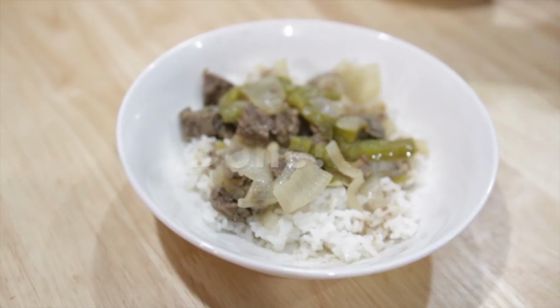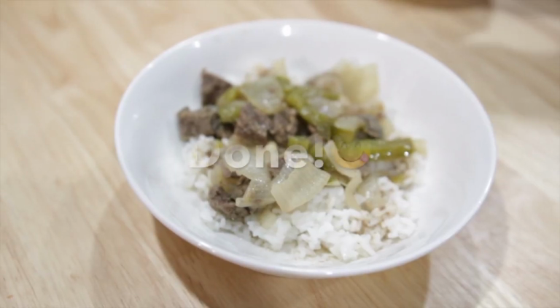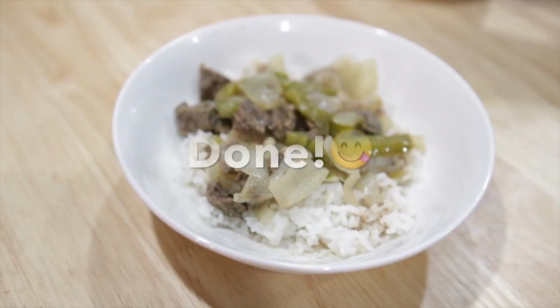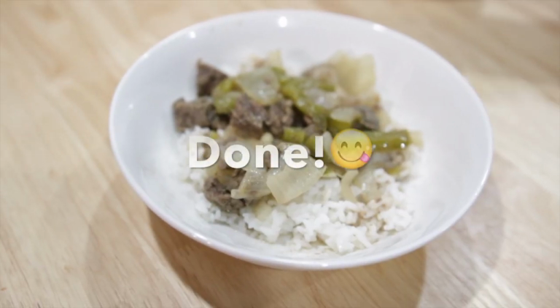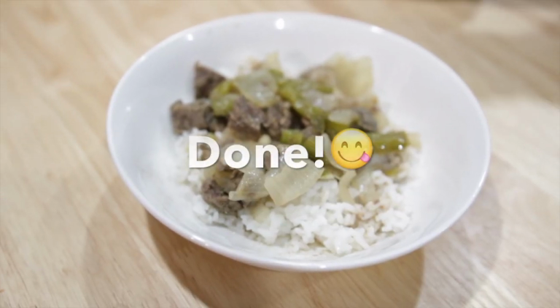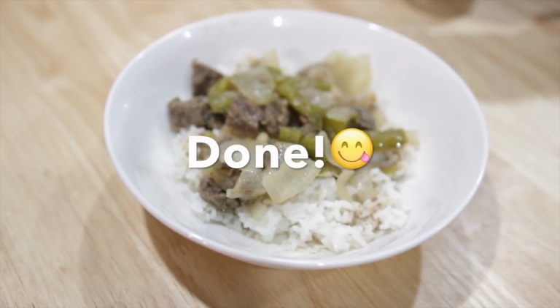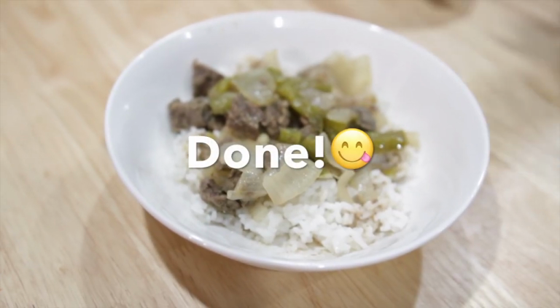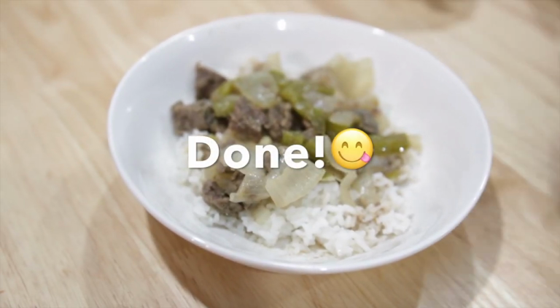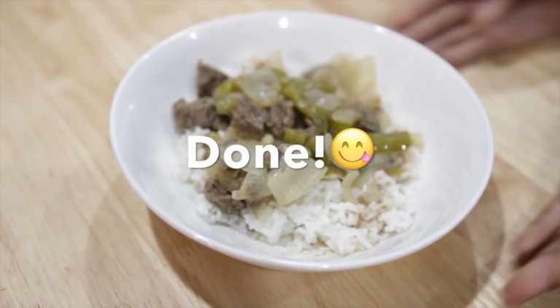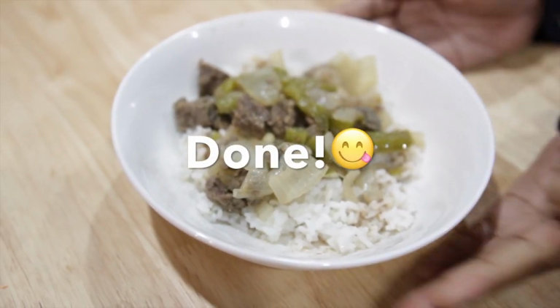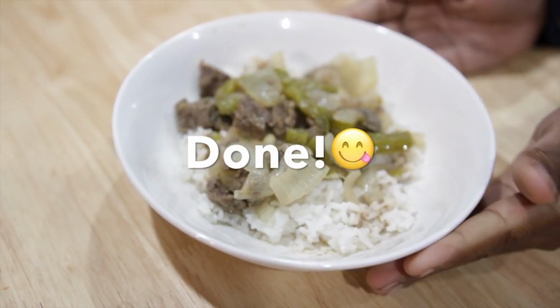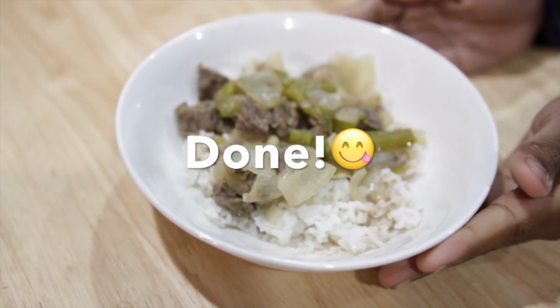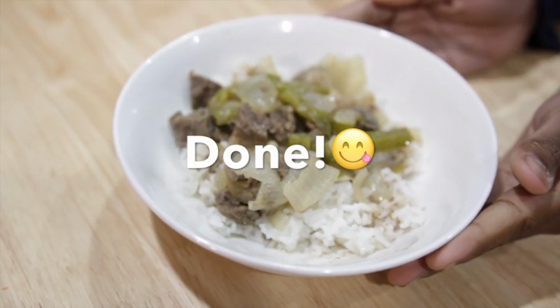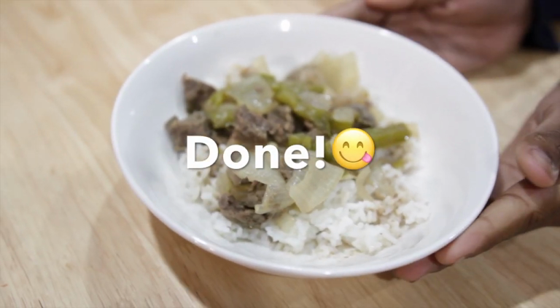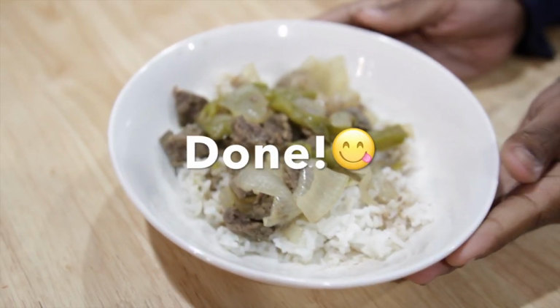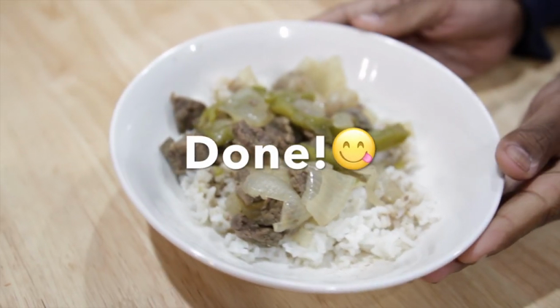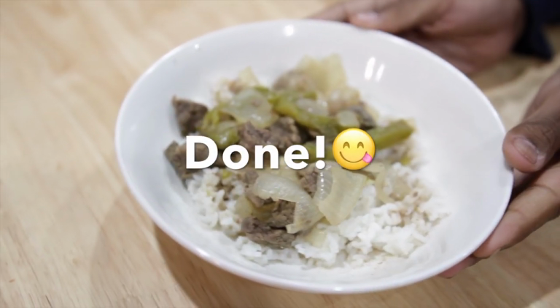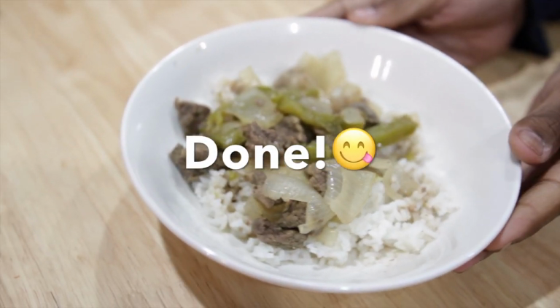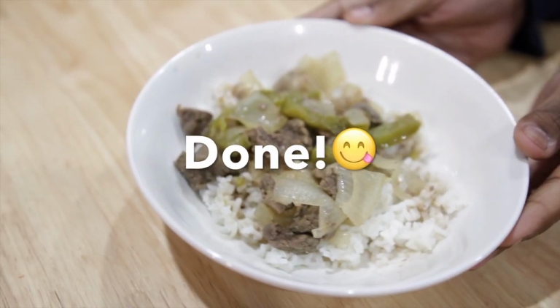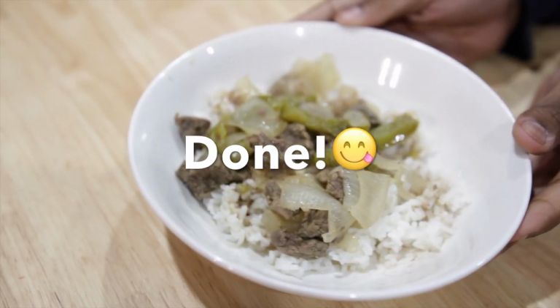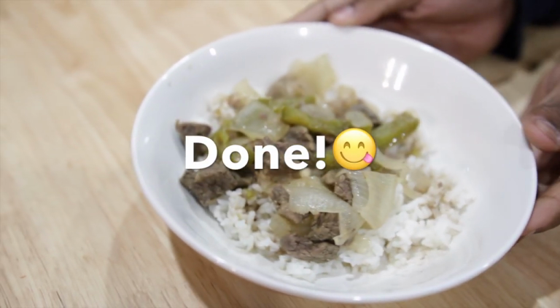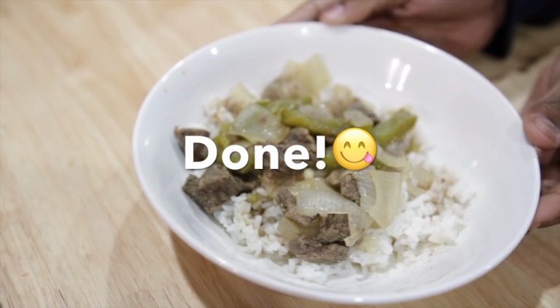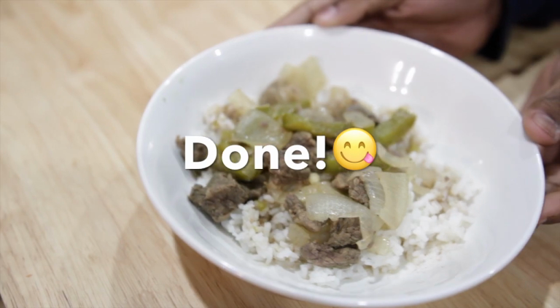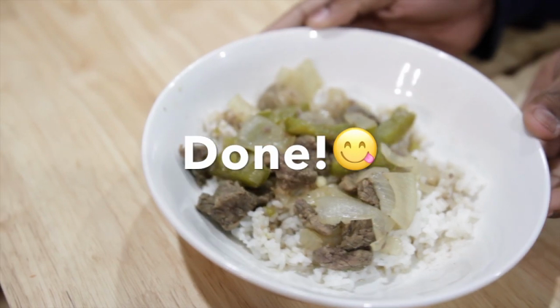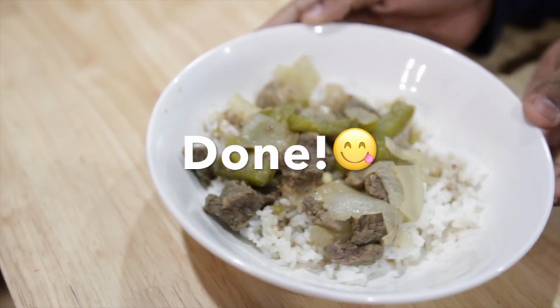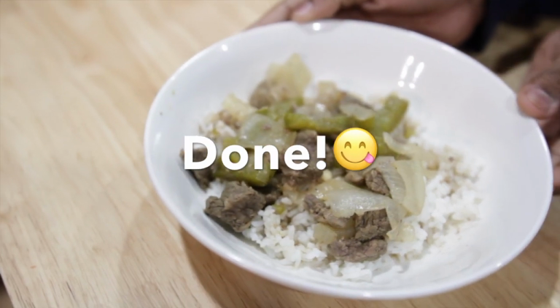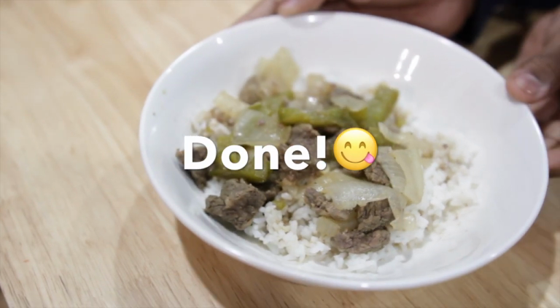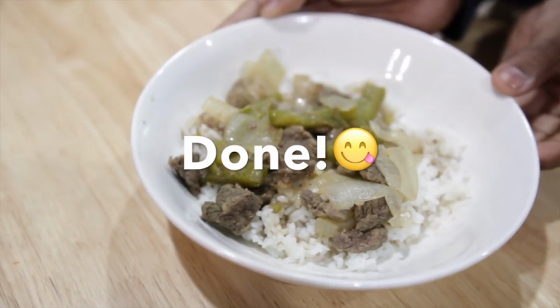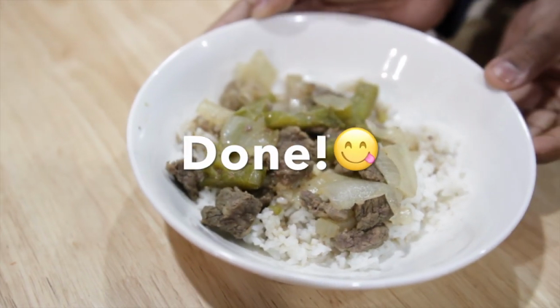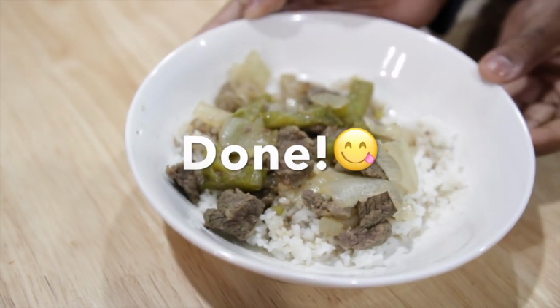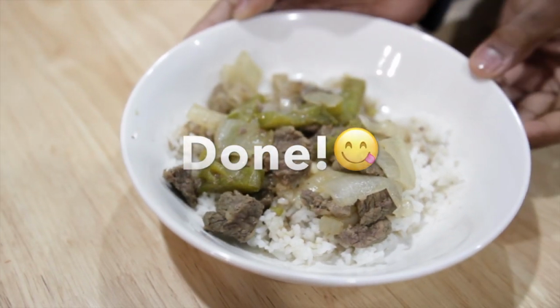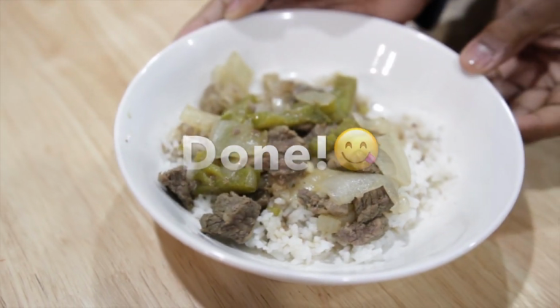And there is my finished product — peppers and steak.